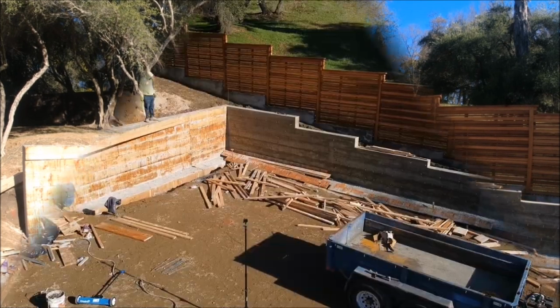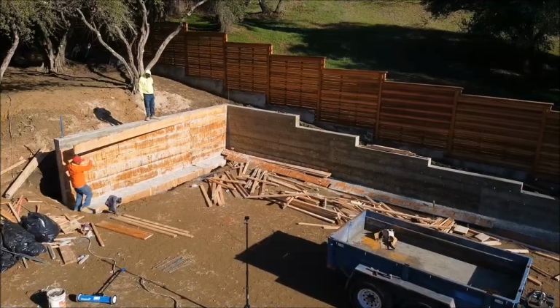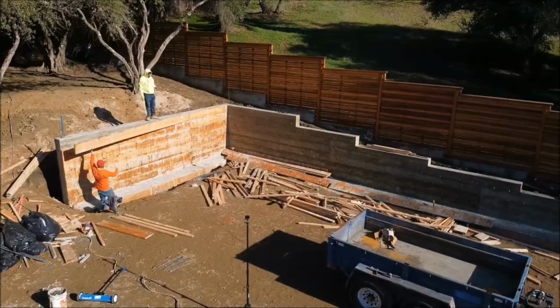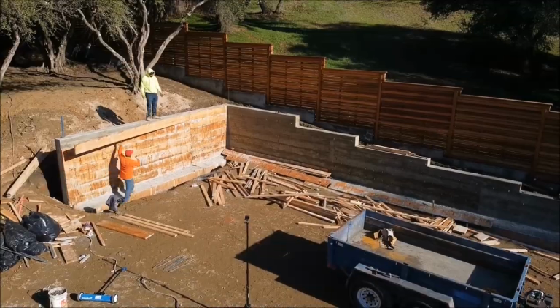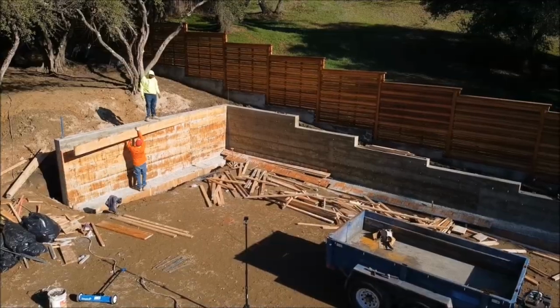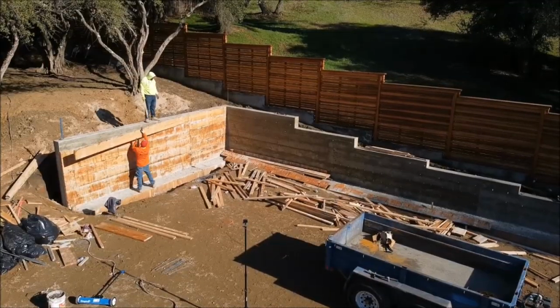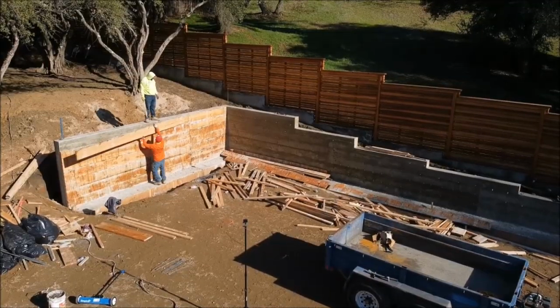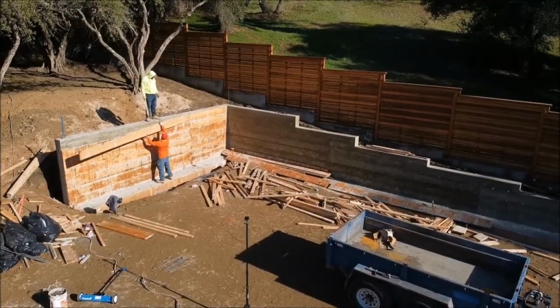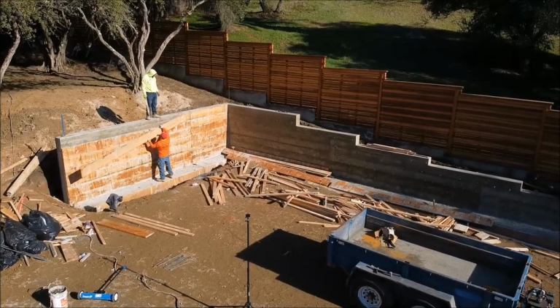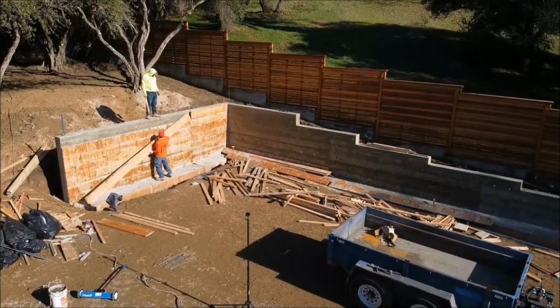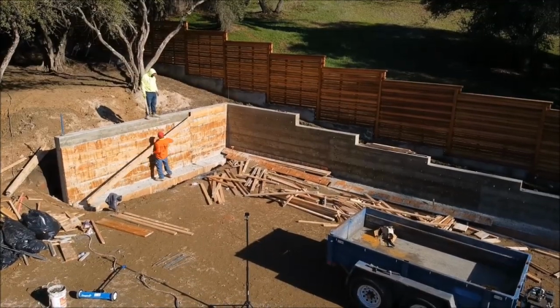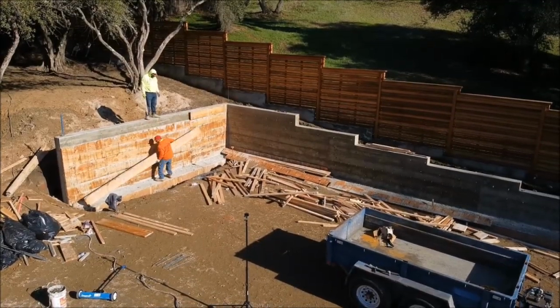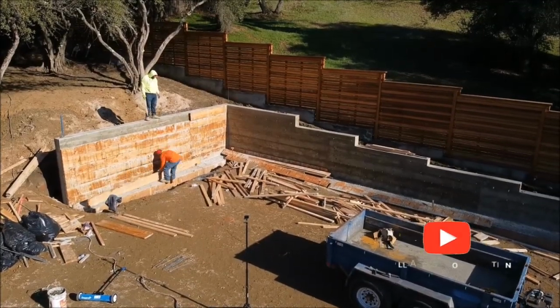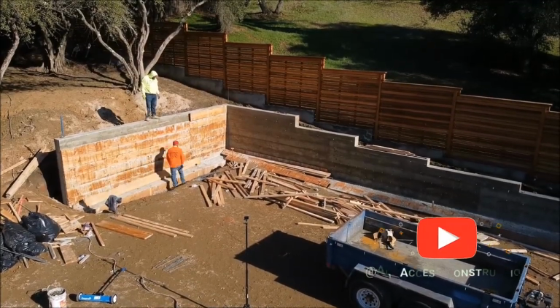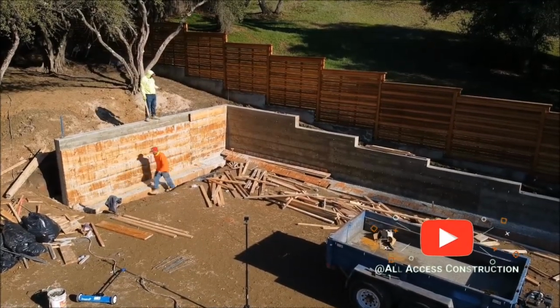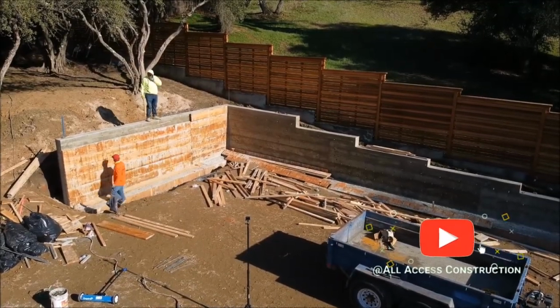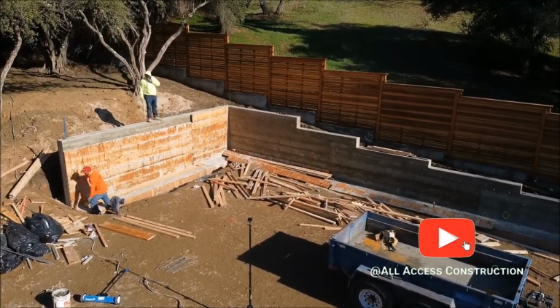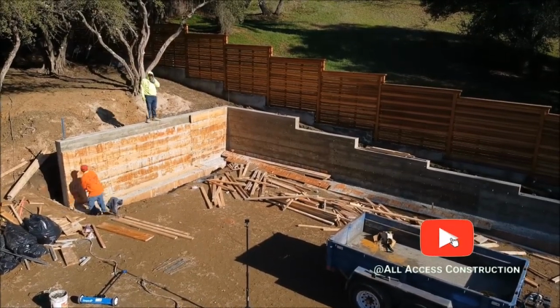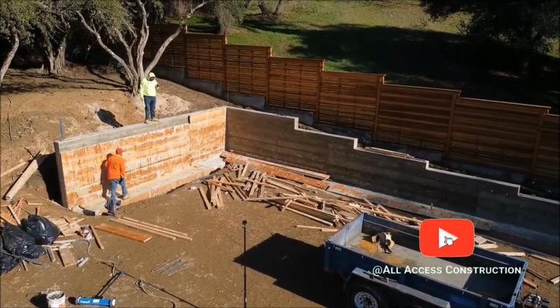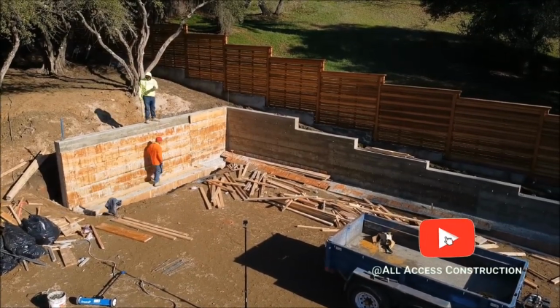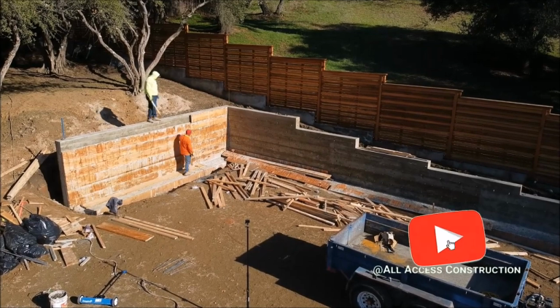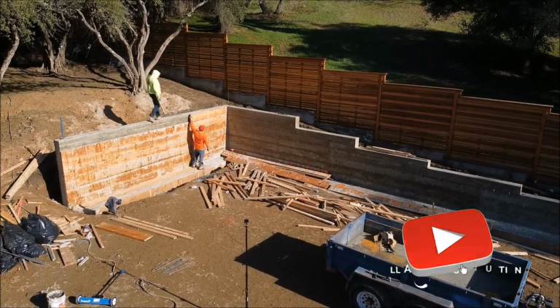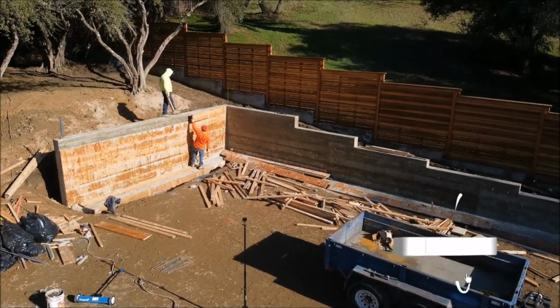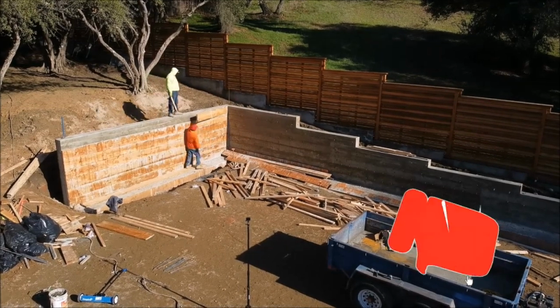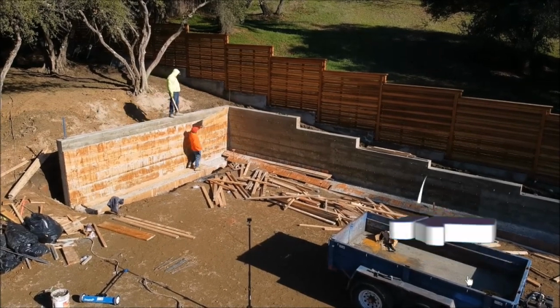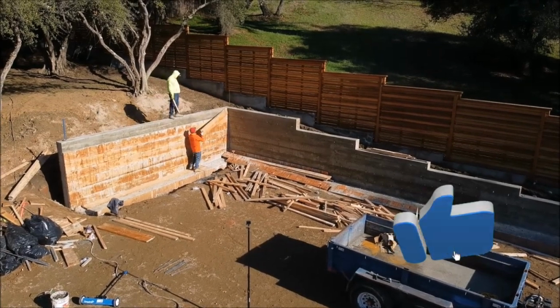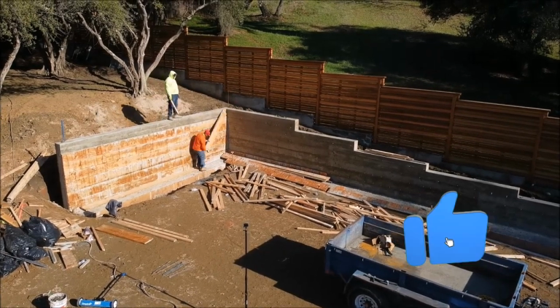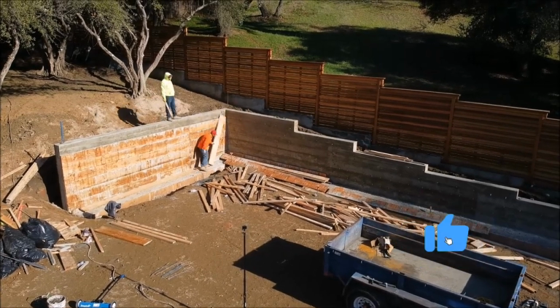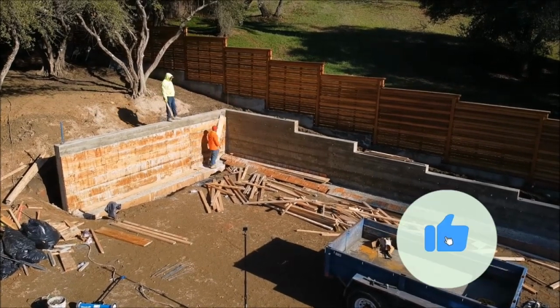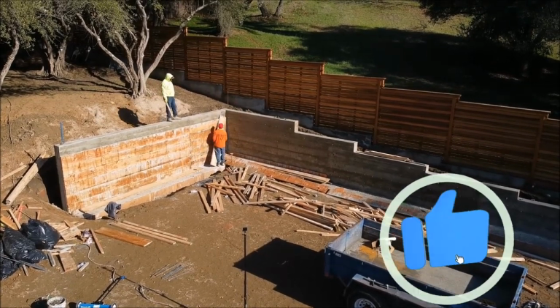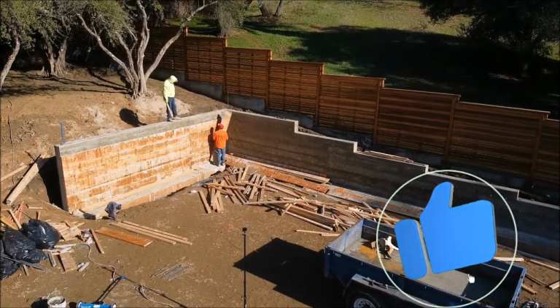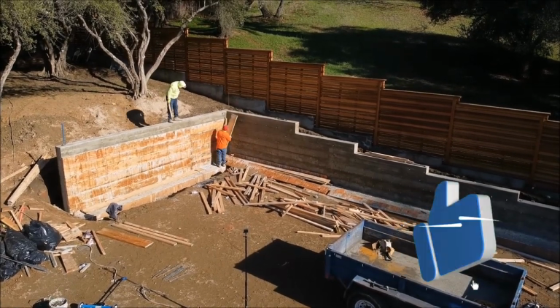We did get a chance to bring out the drone to give you guys a different look at the work here.